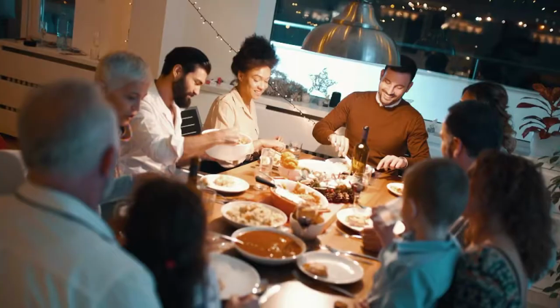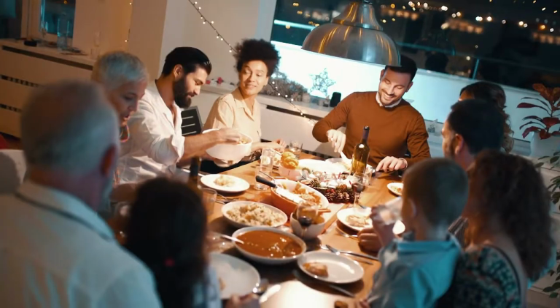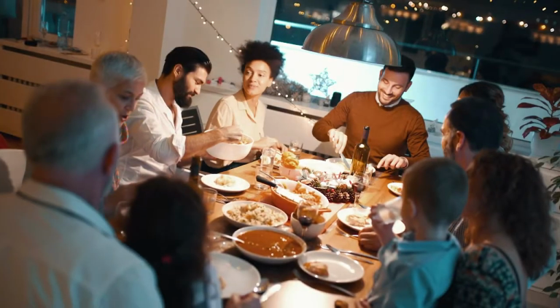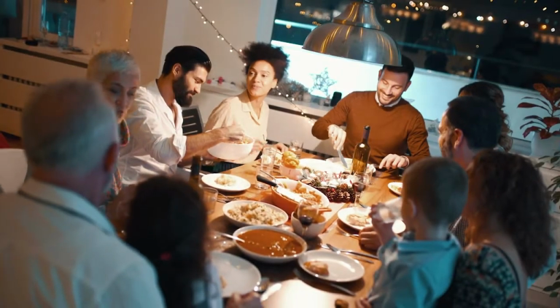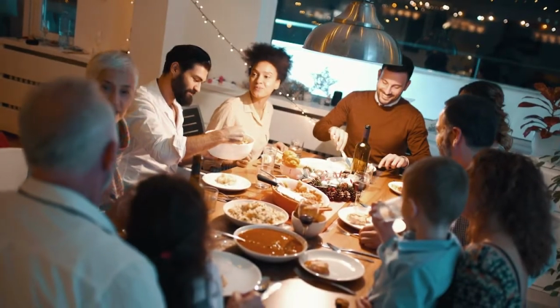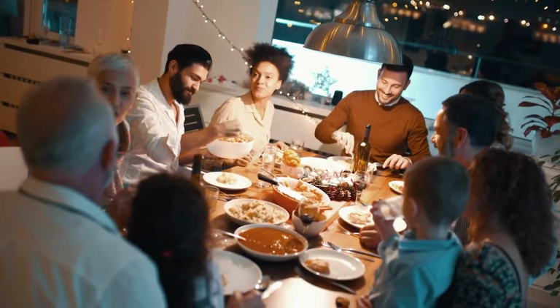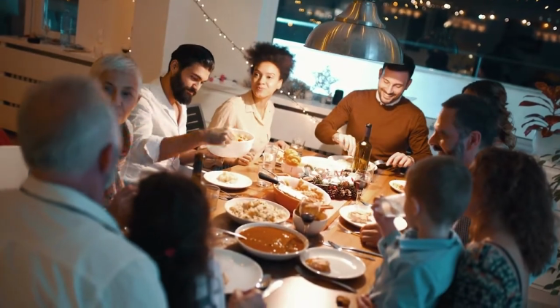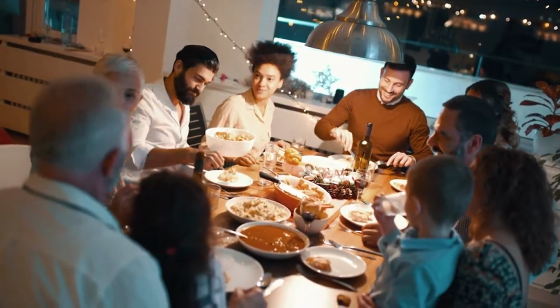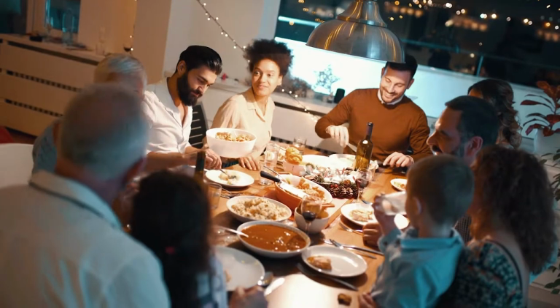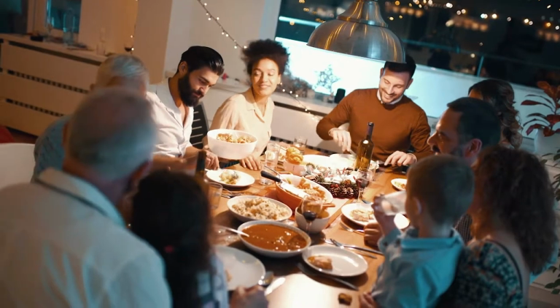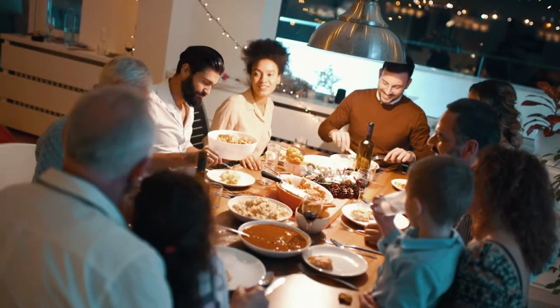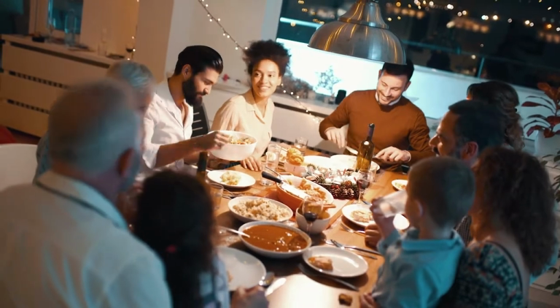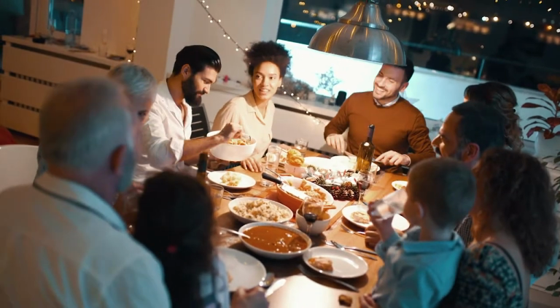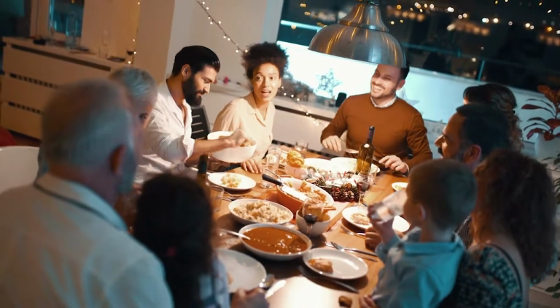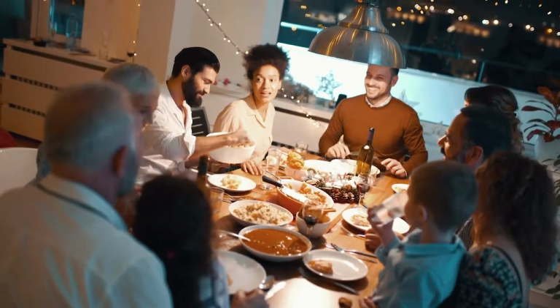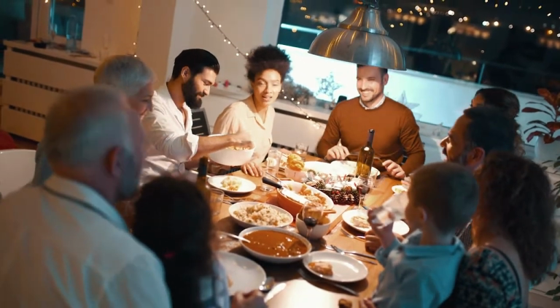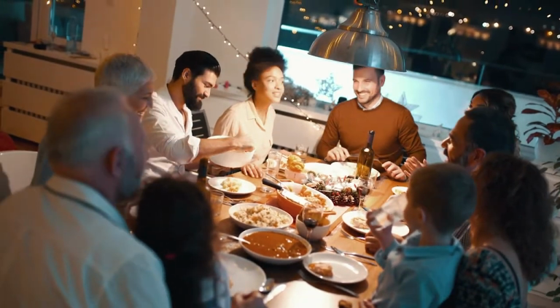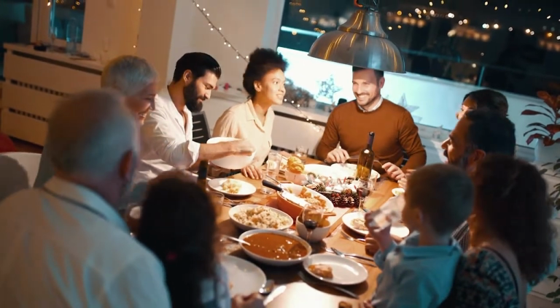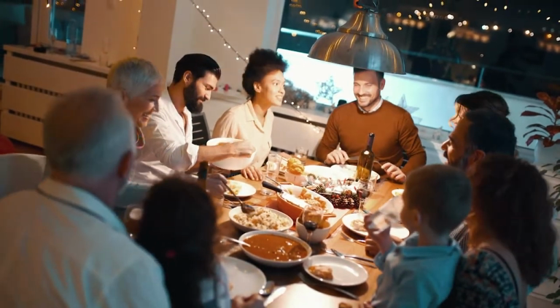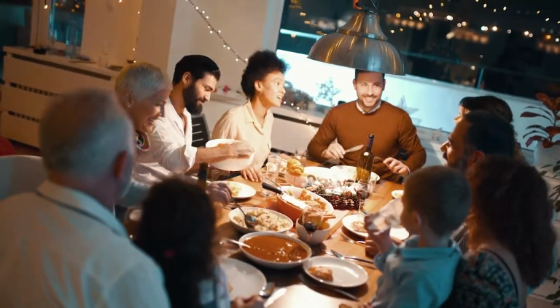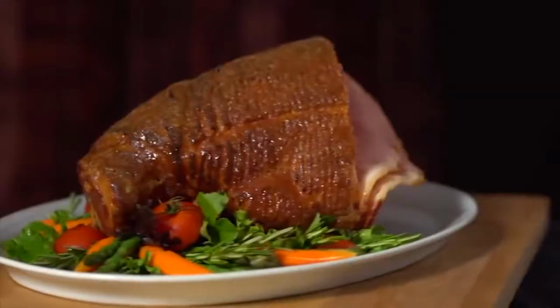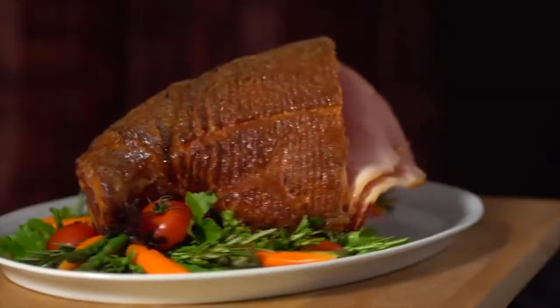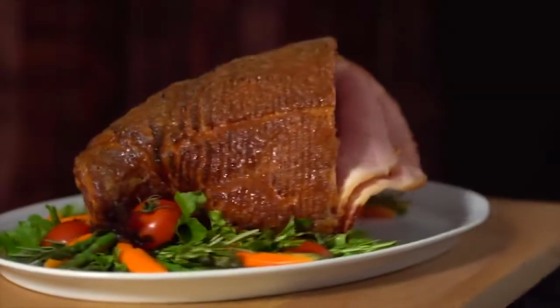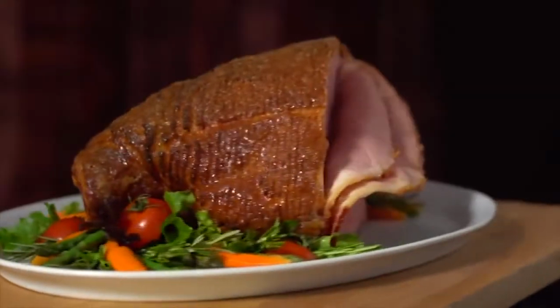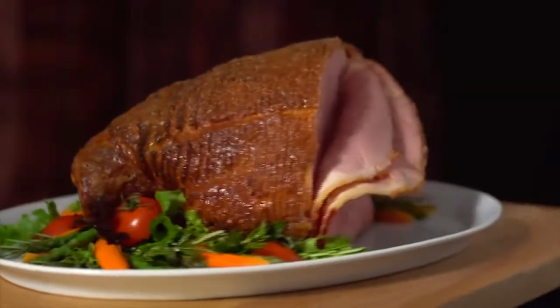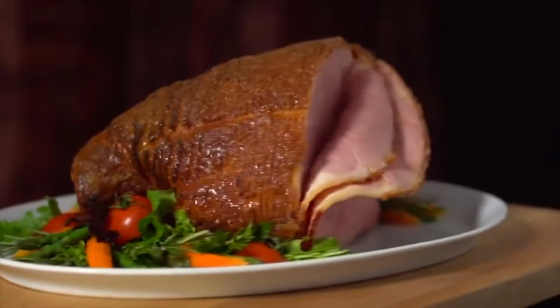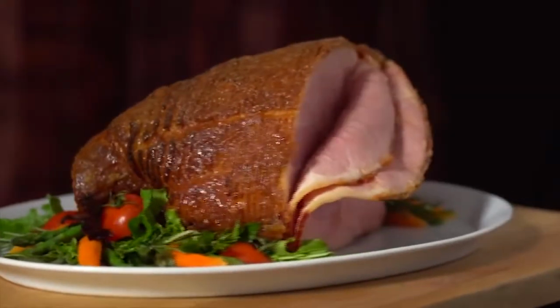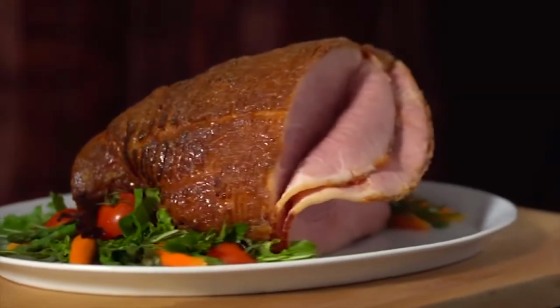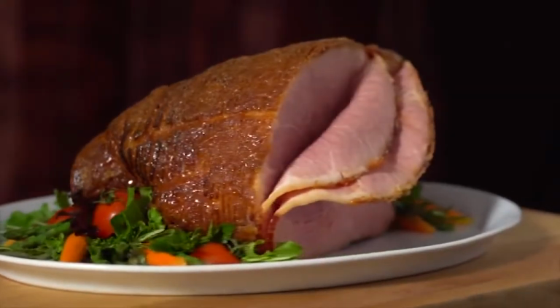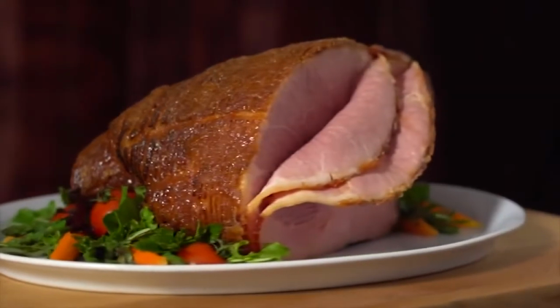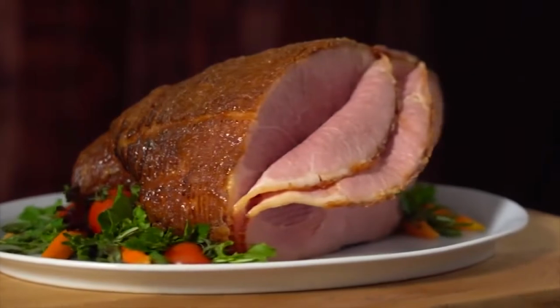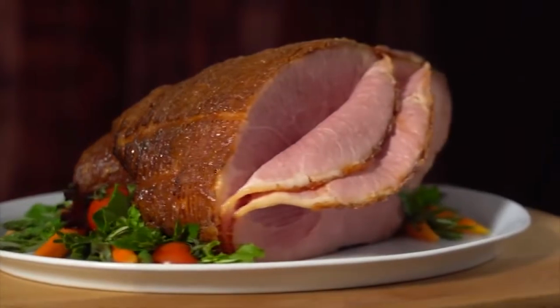And people appreciate that, especially at holiday time when they're busy doing other things, that they can count on Honey Baked — and they do.